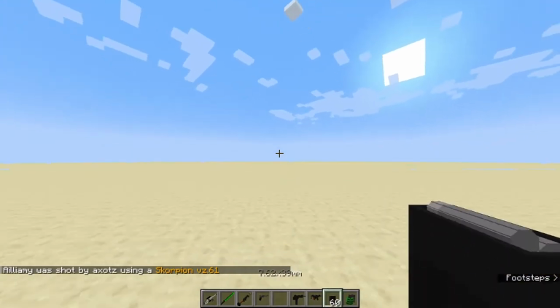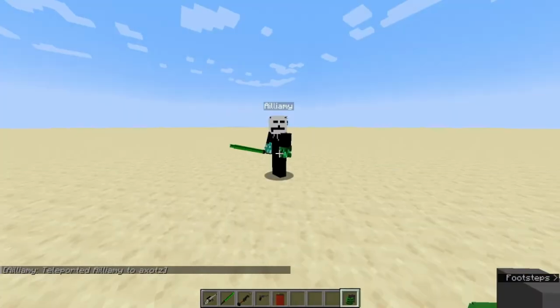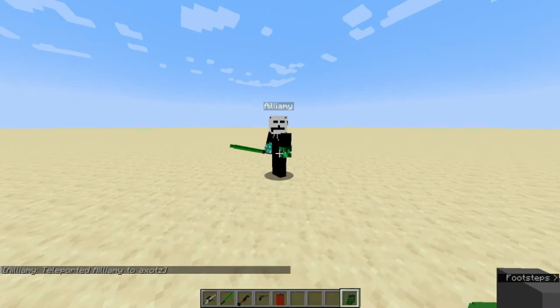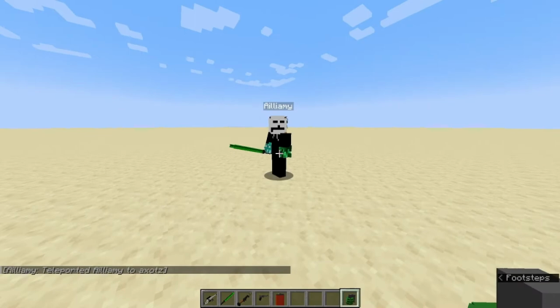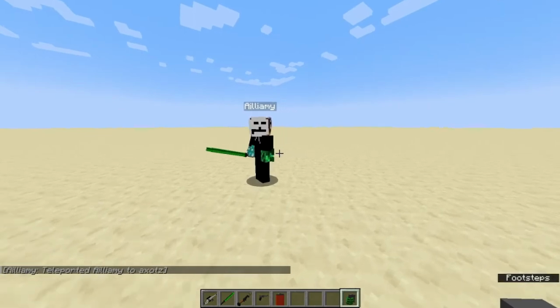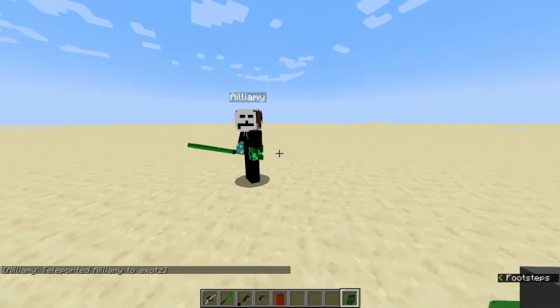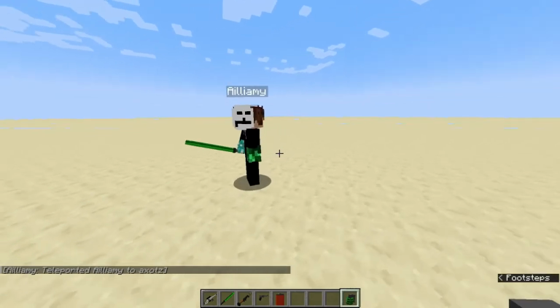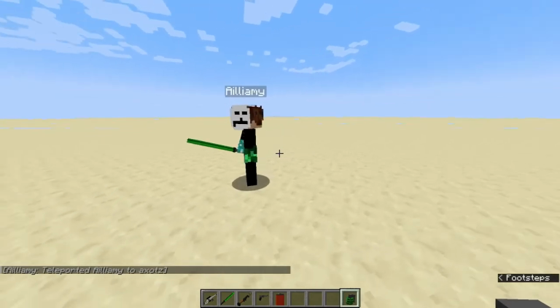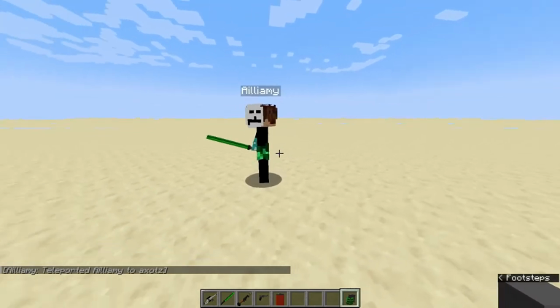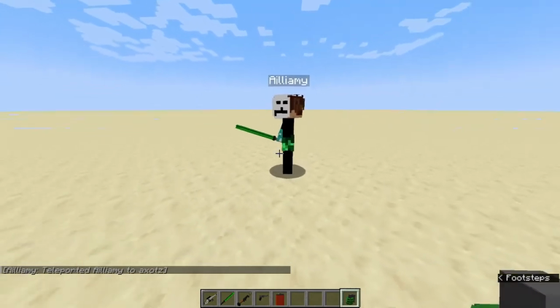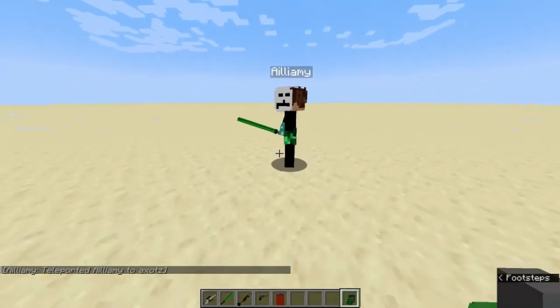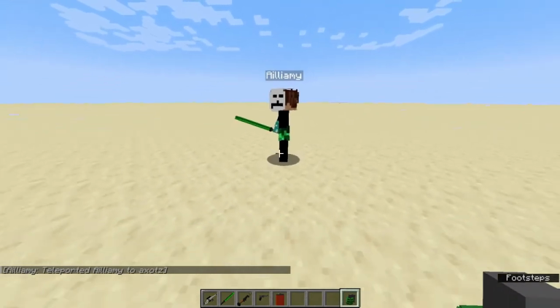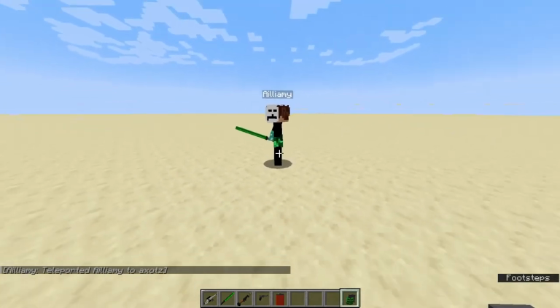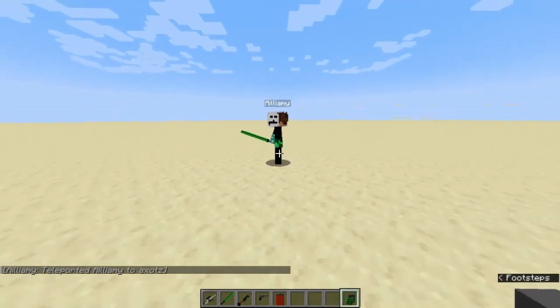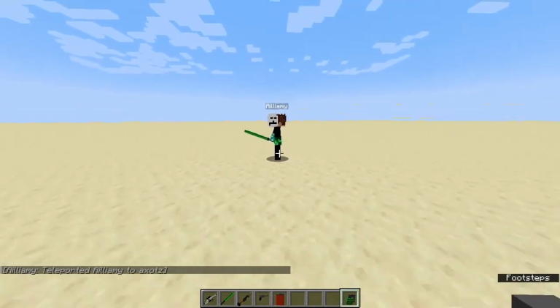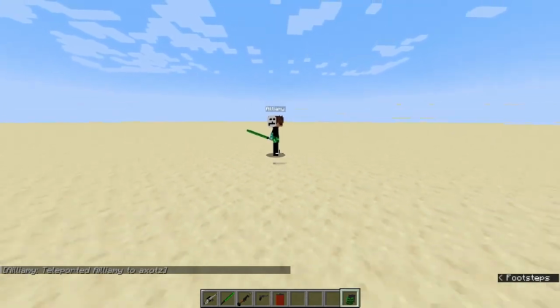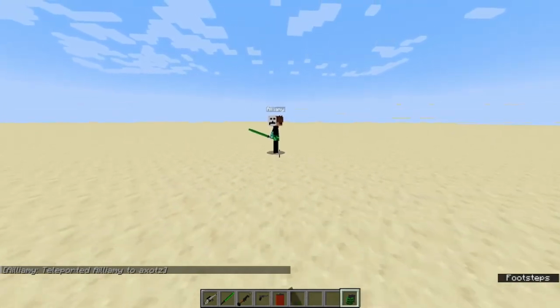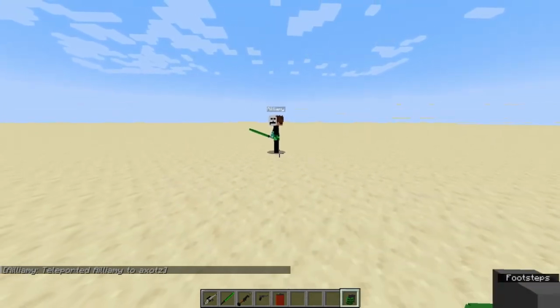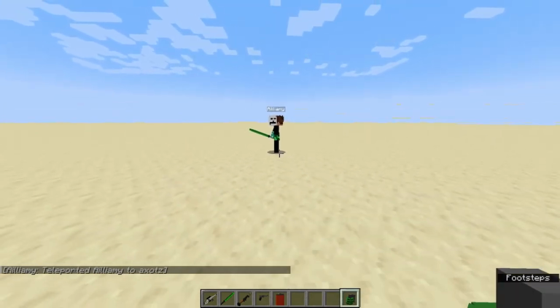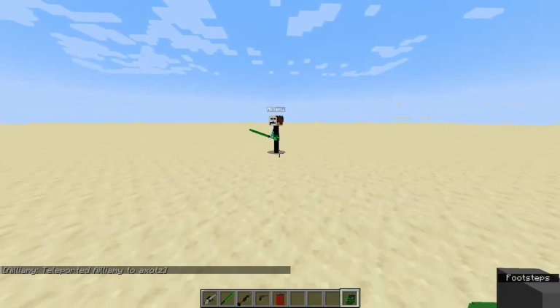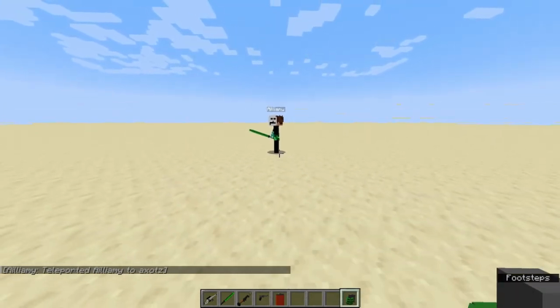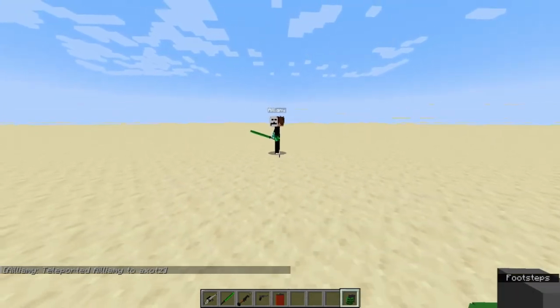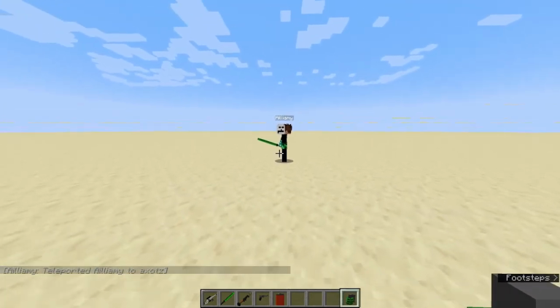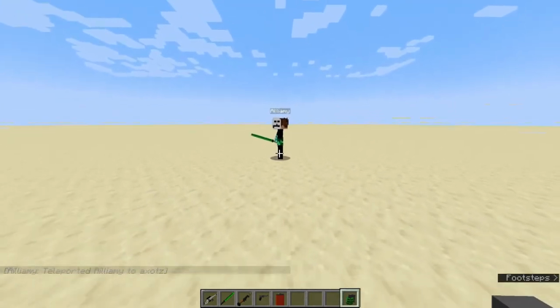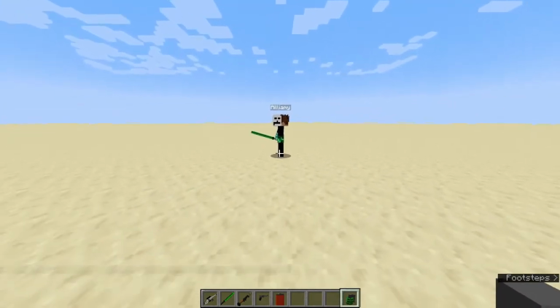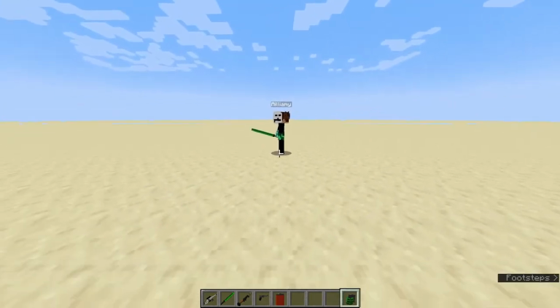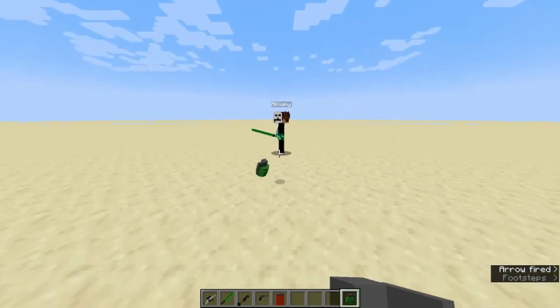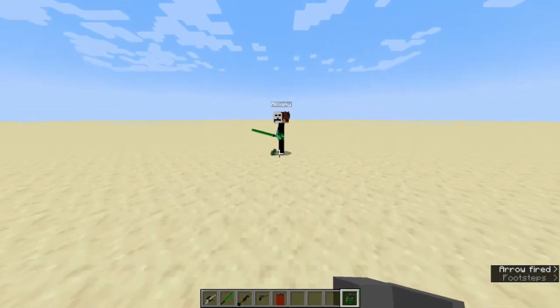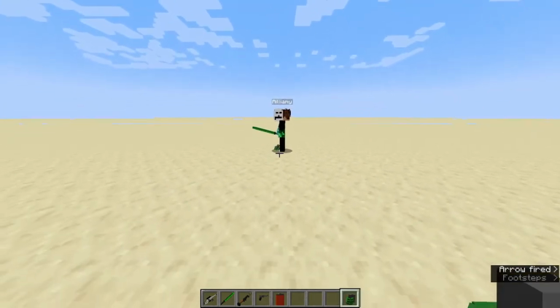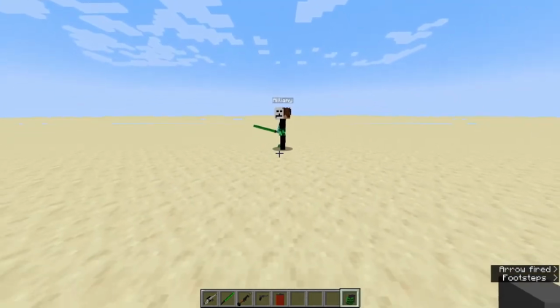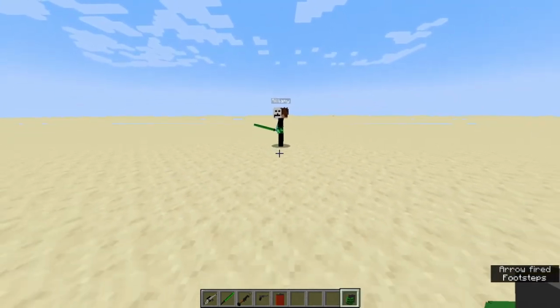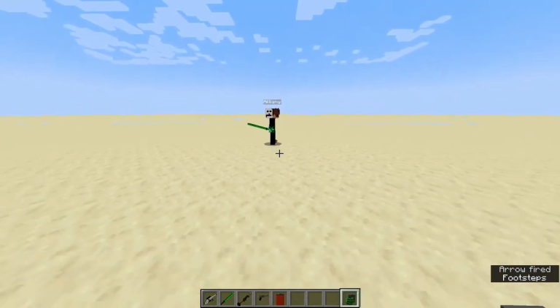First we have to pull the pin by using left click and we have to right click to throw it.